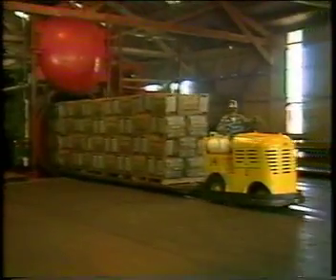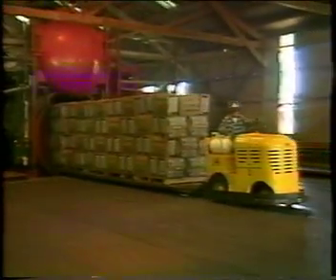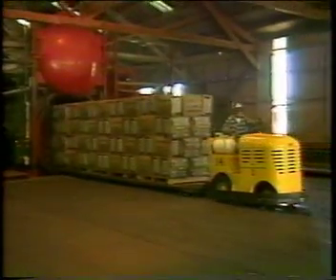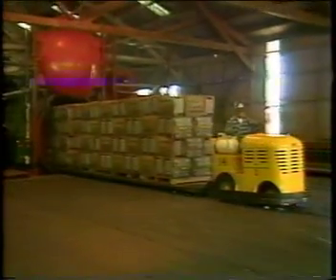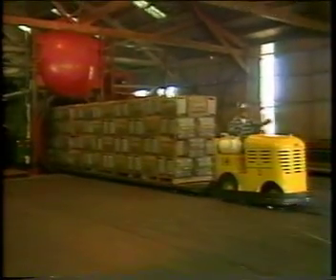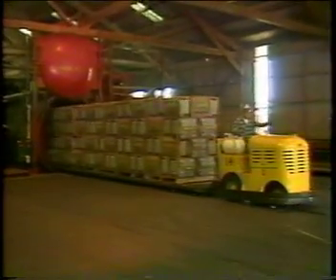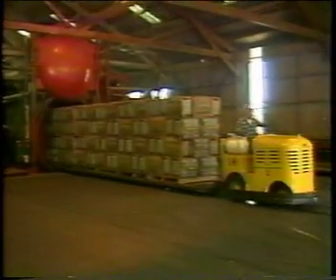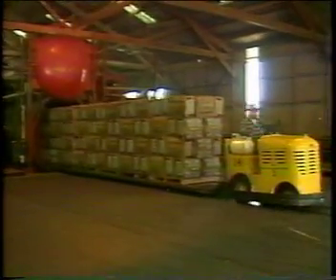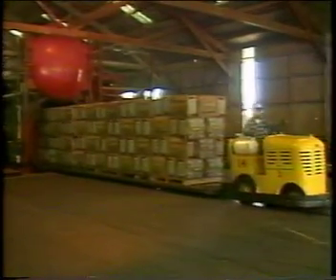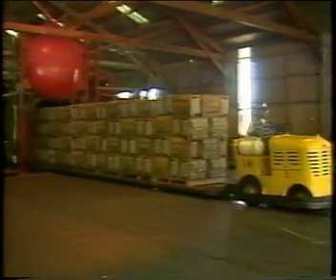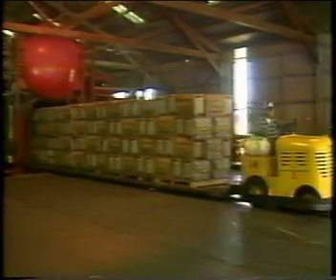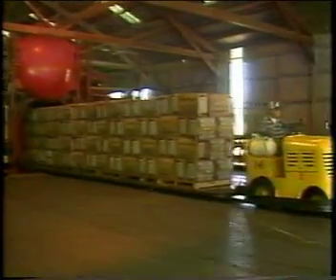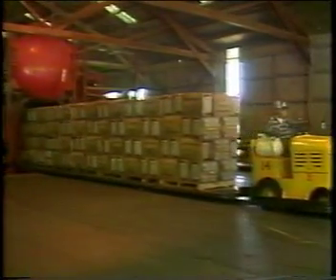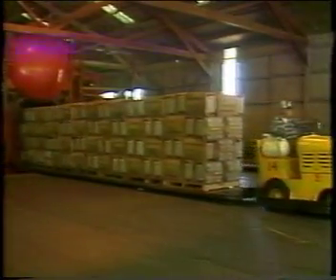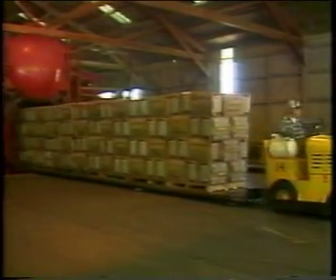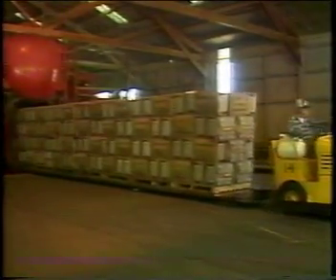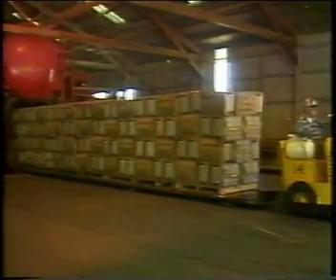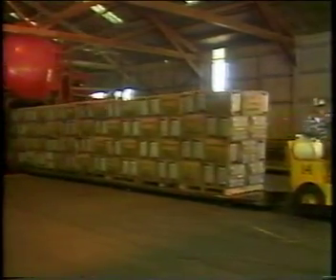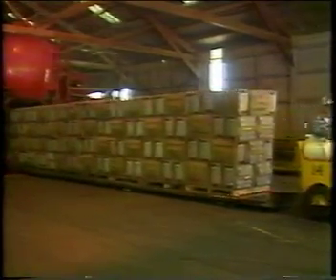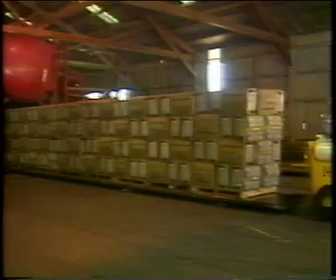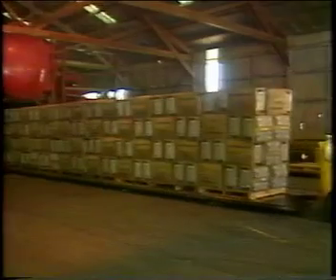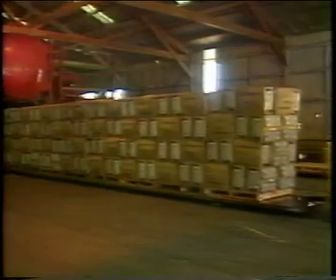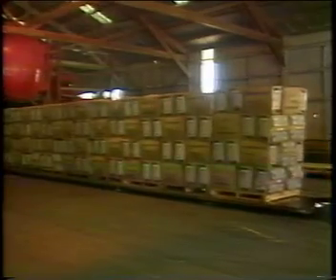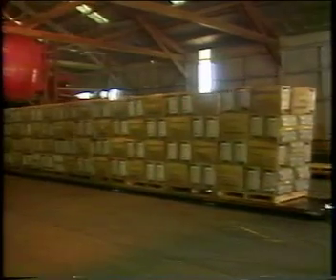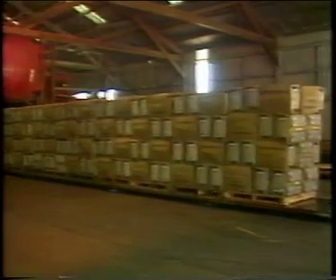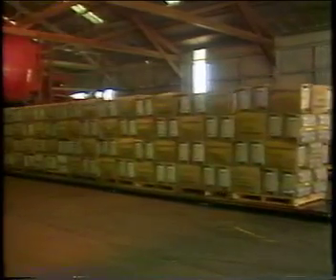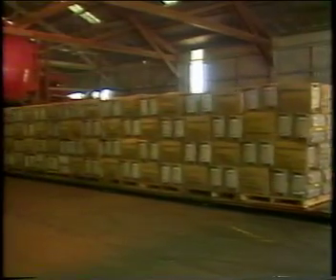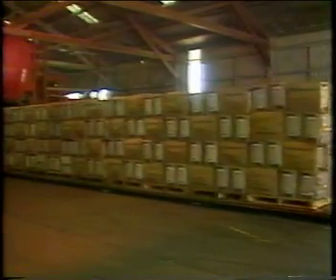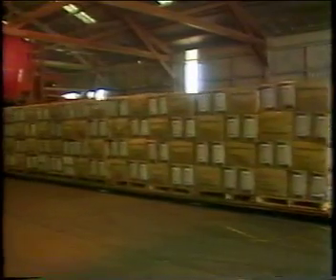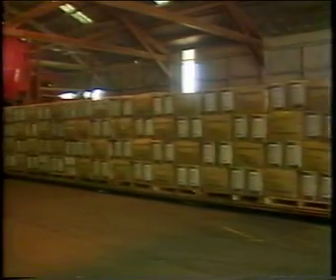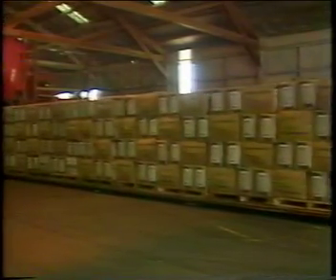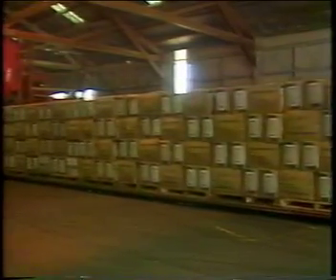The lettuce, which is nearly 95% water, is very perishable and must be moved rapidly to the point of sale.